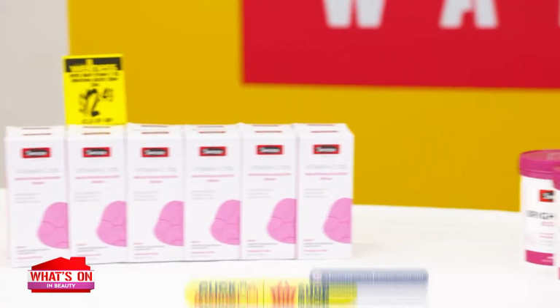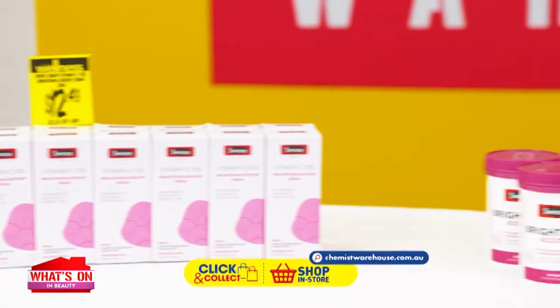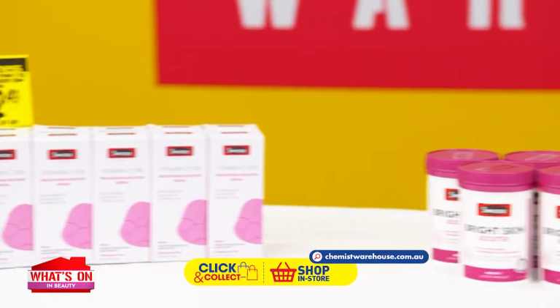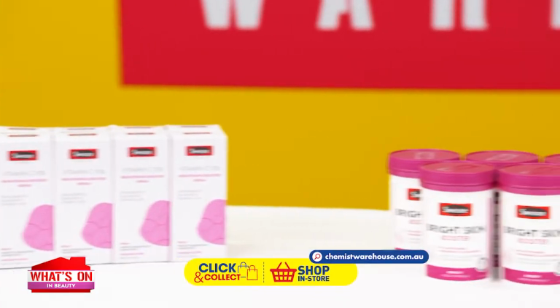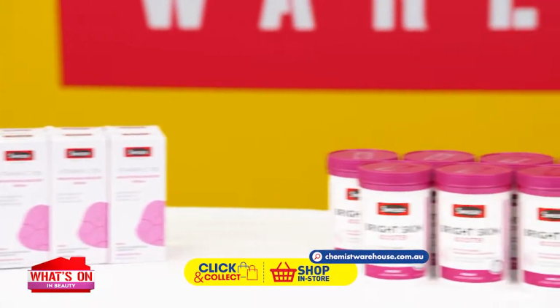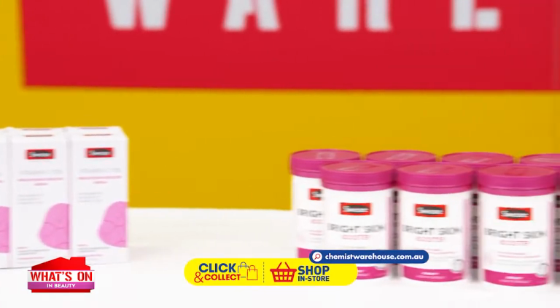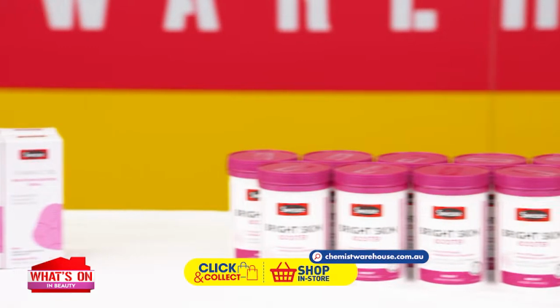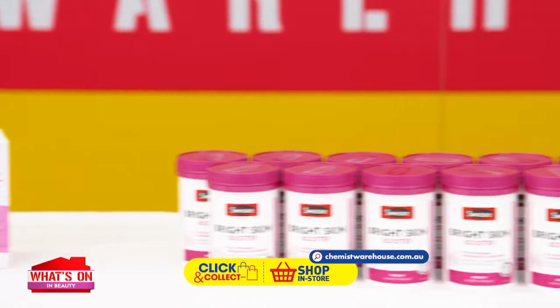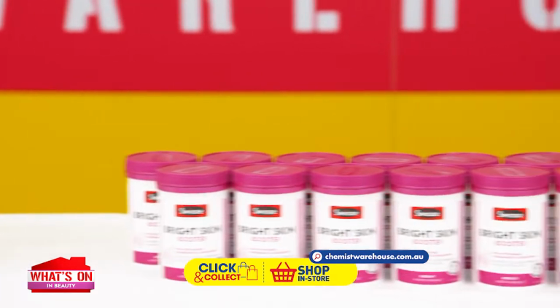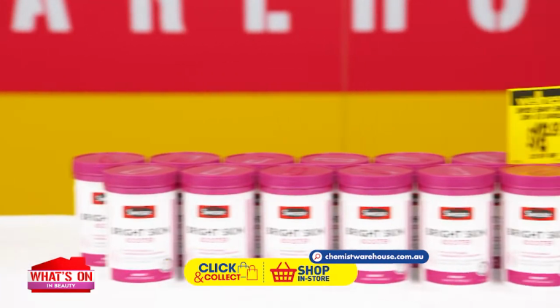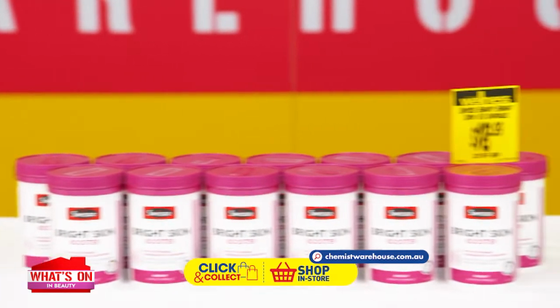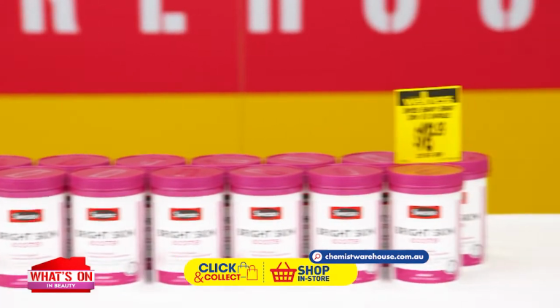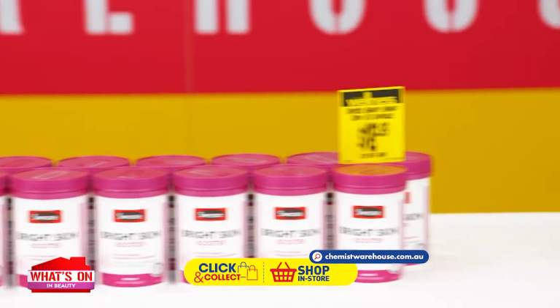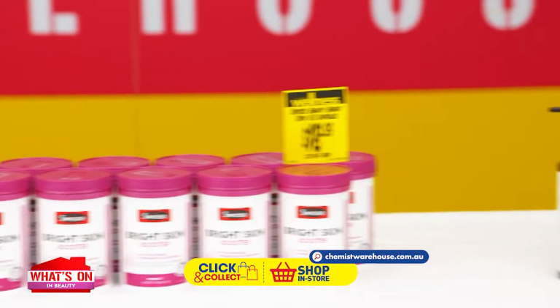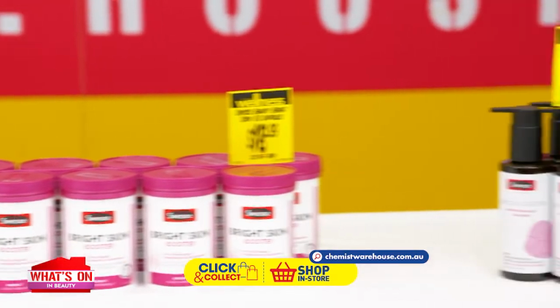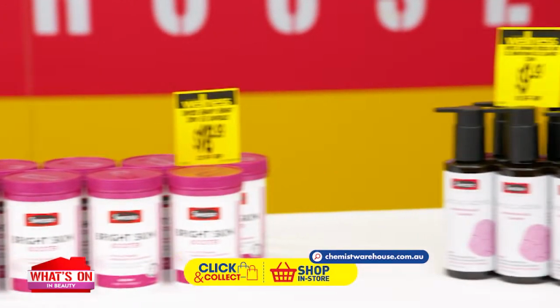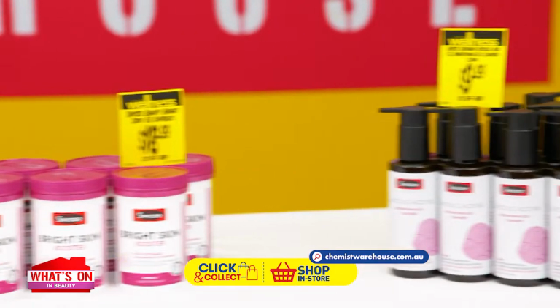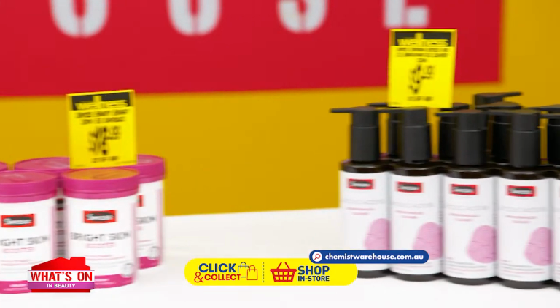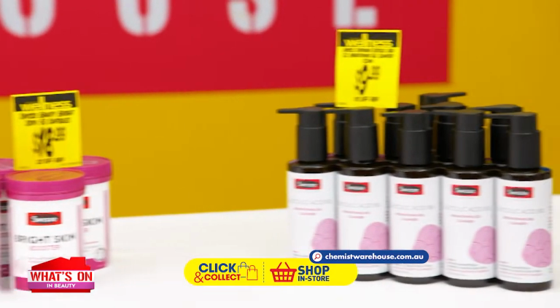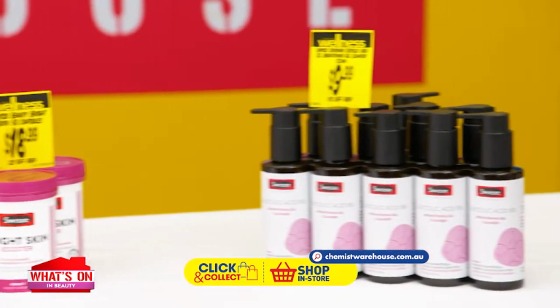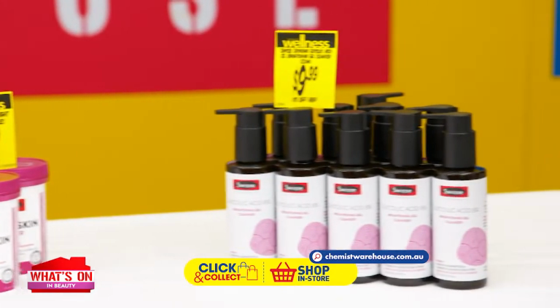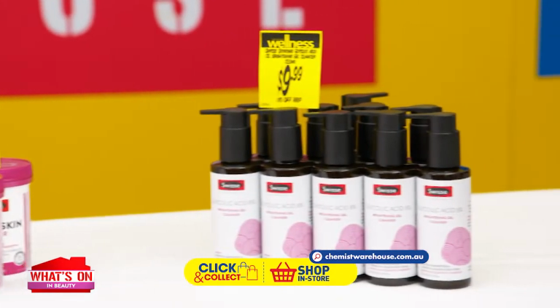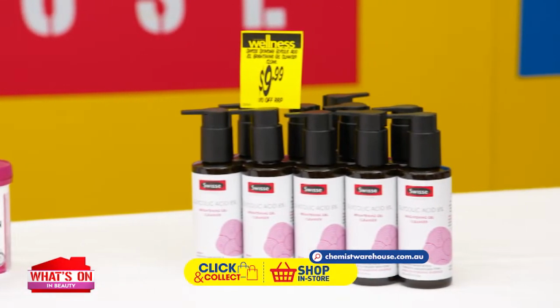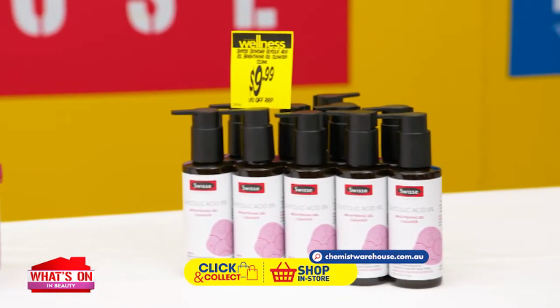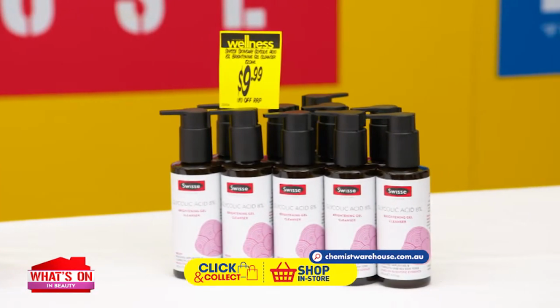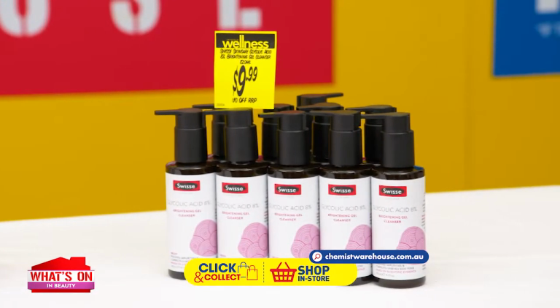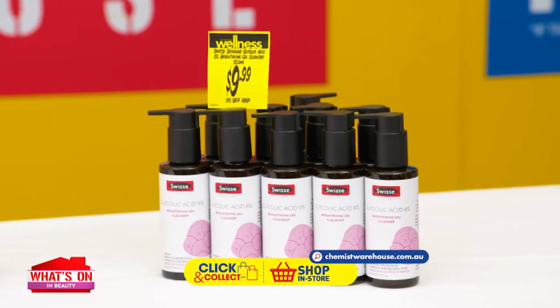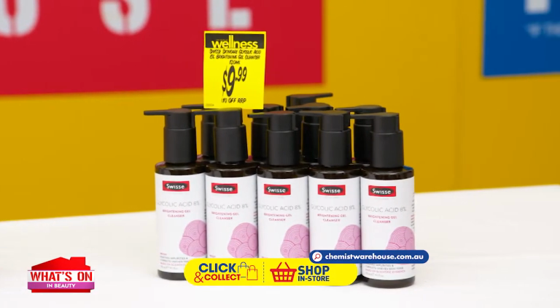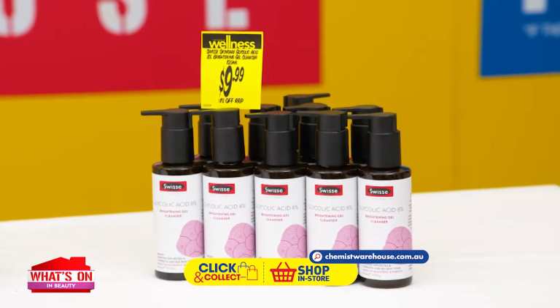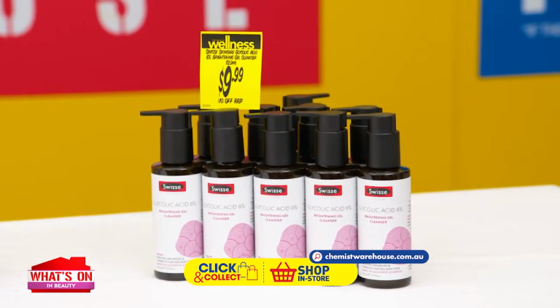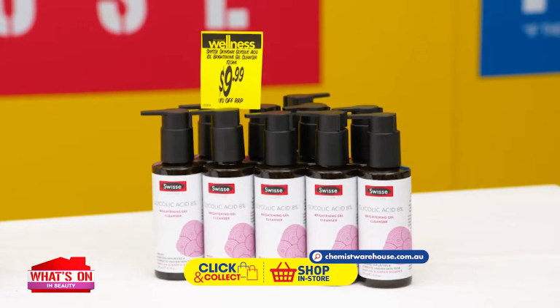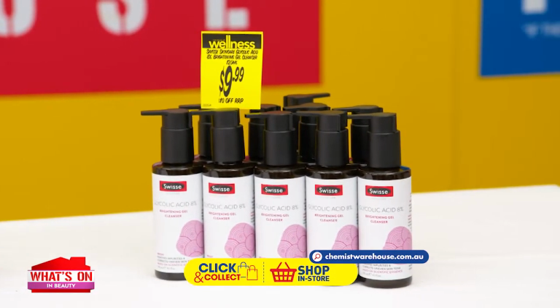A beauty regime from the inside out. The Swiss Beauty Bright range starts from just $9.99.